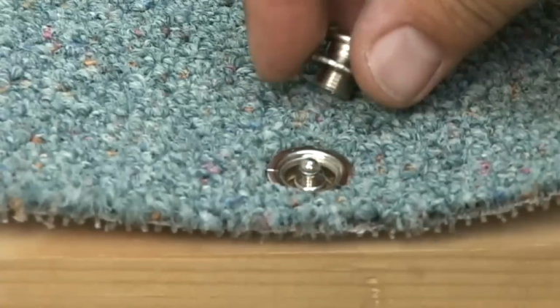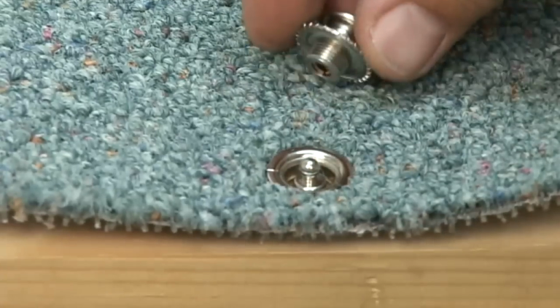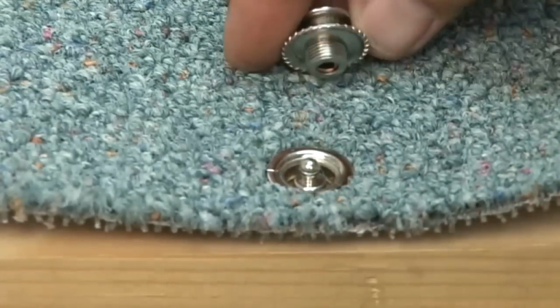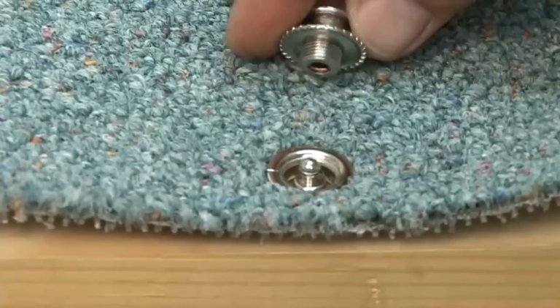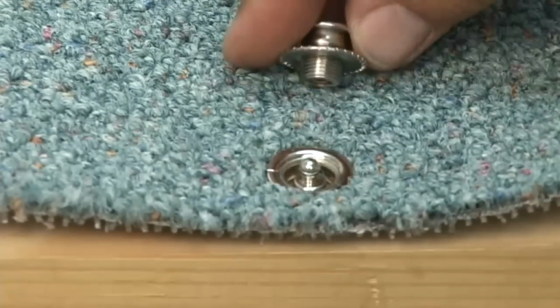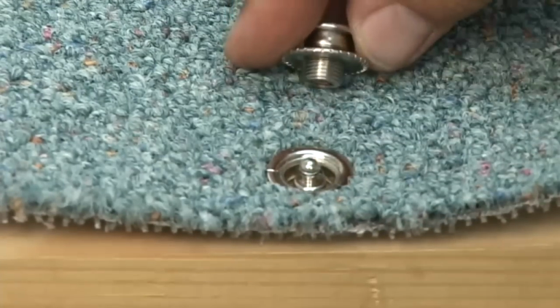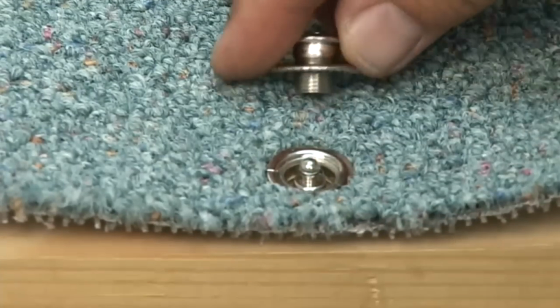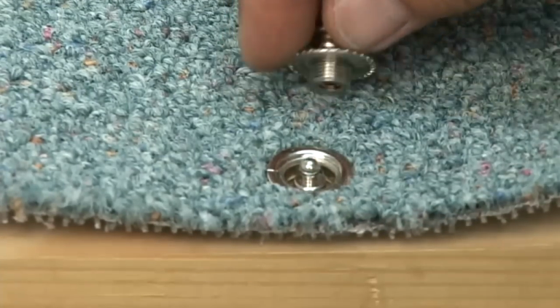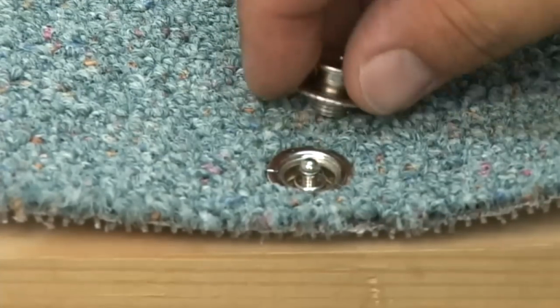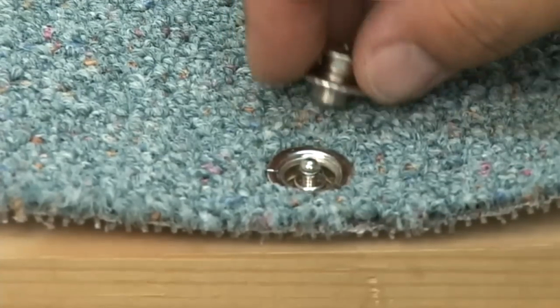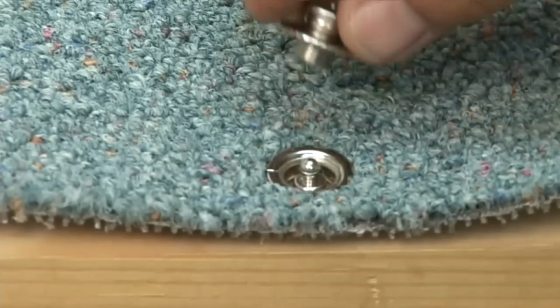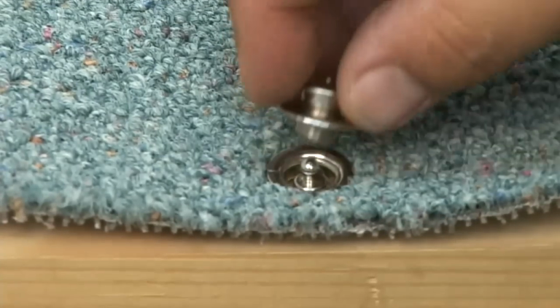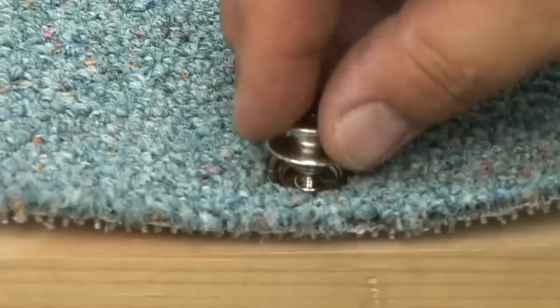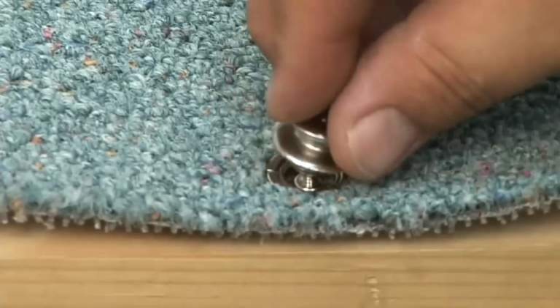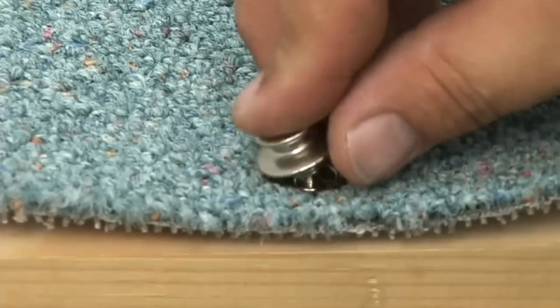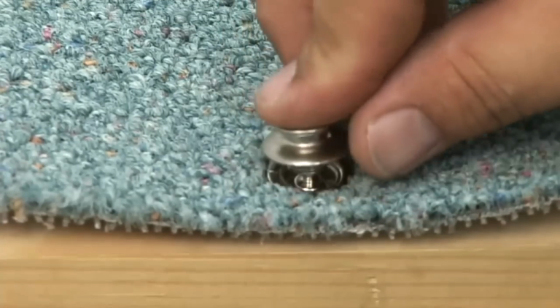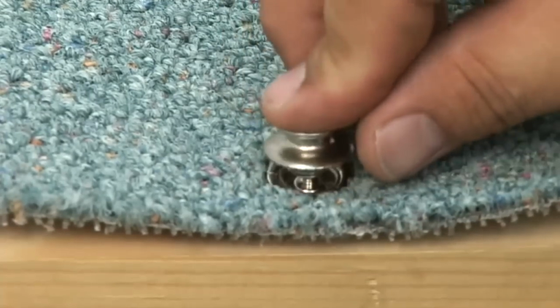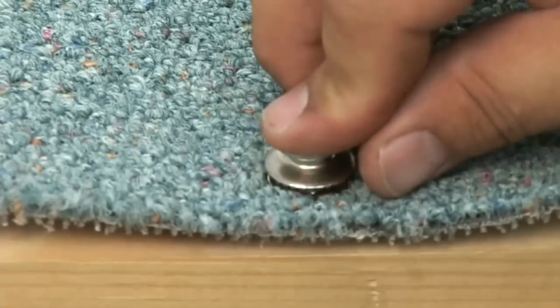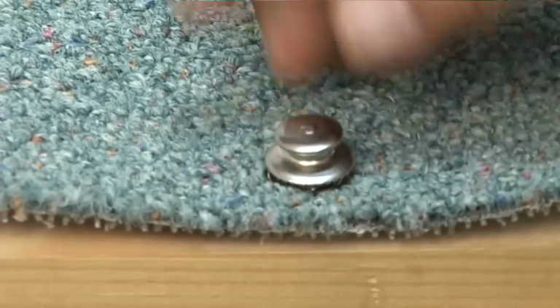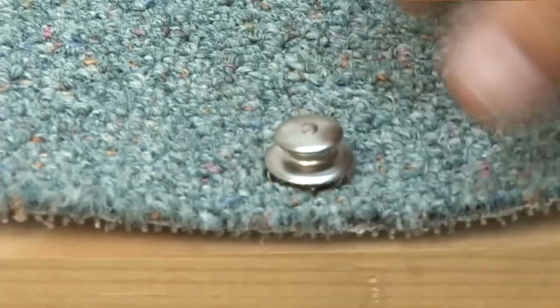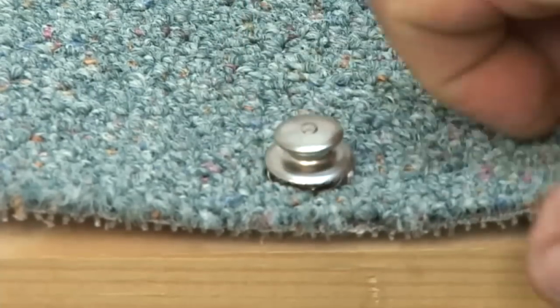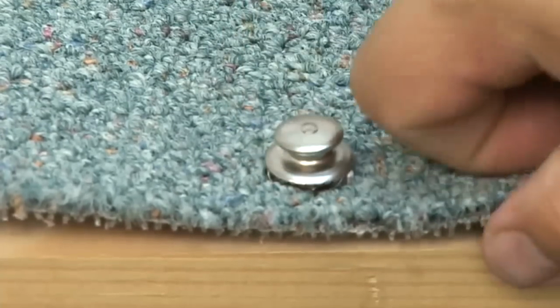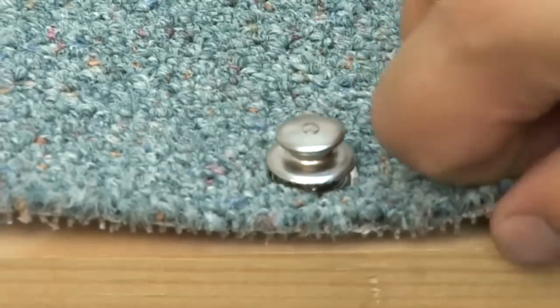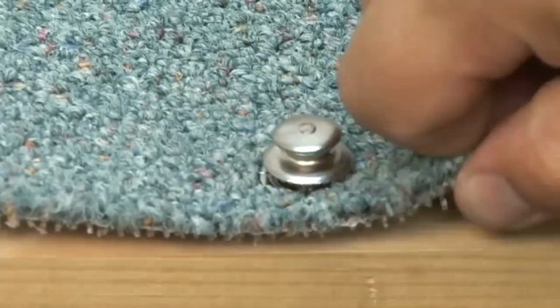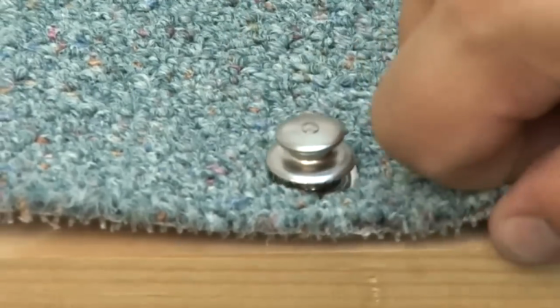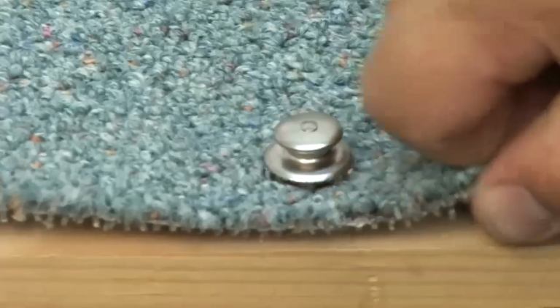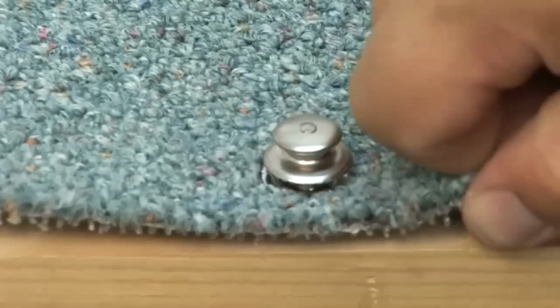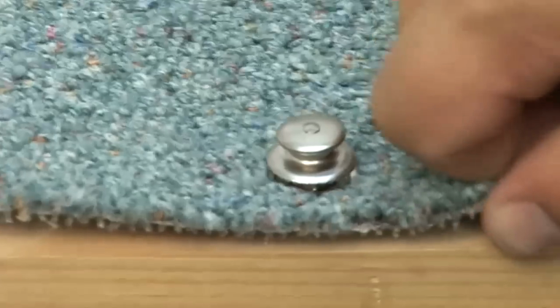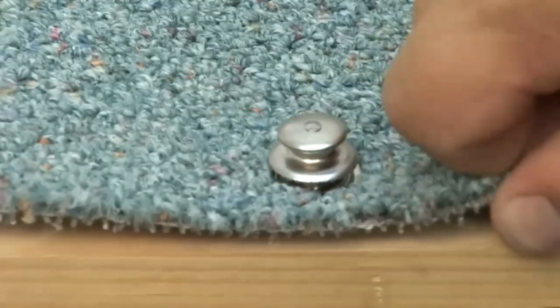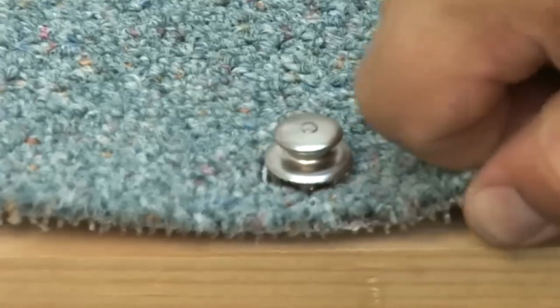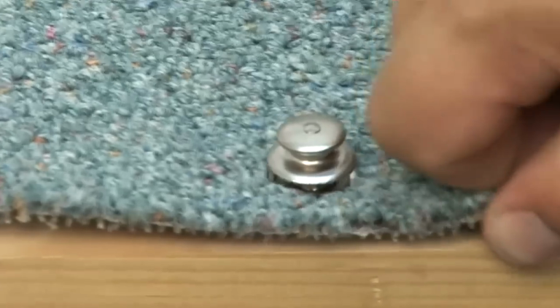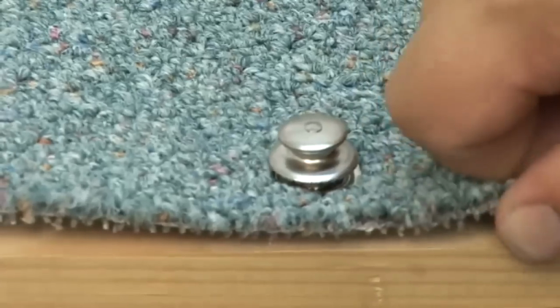We'll show this one more time — again the button to the stud. That's all there is to it.